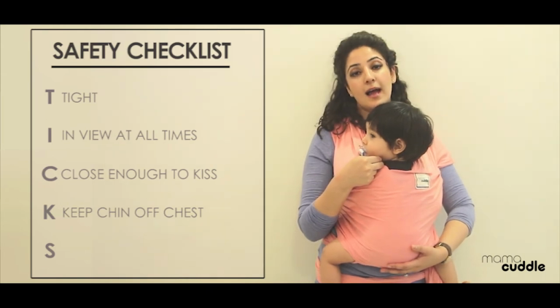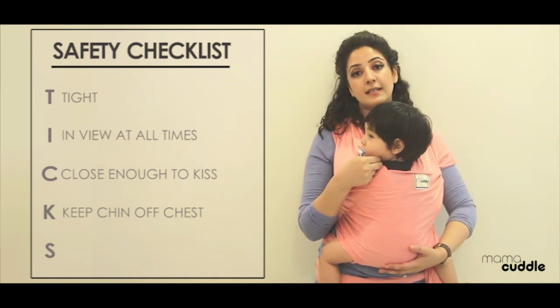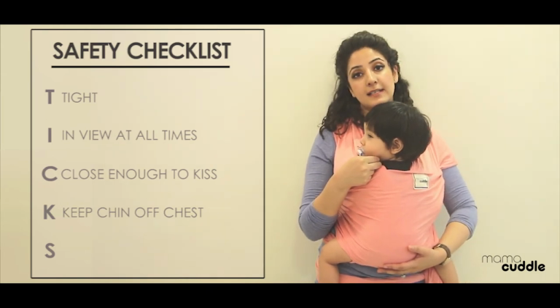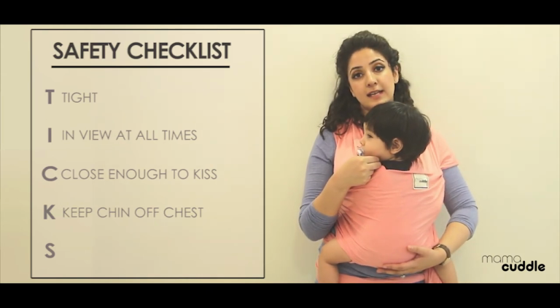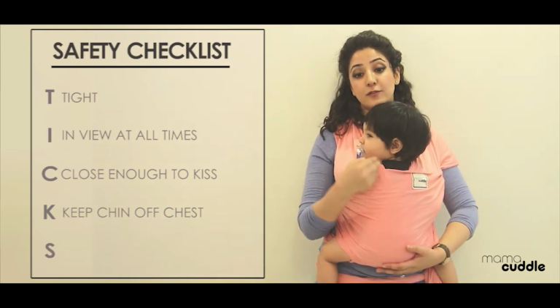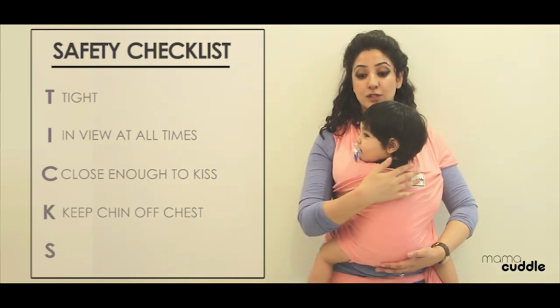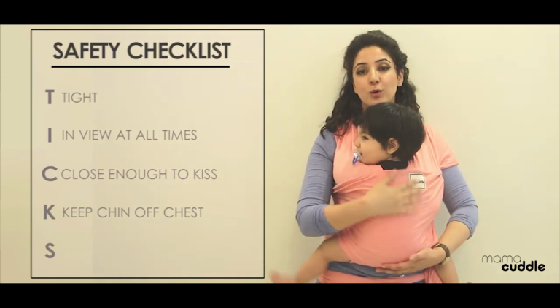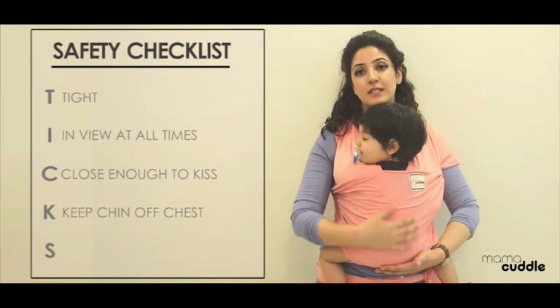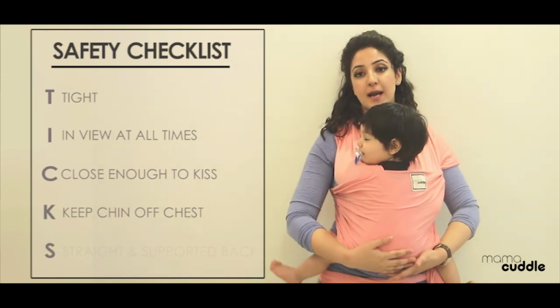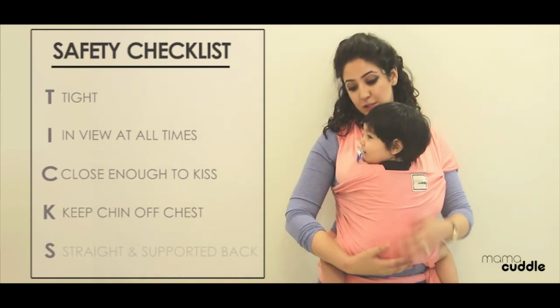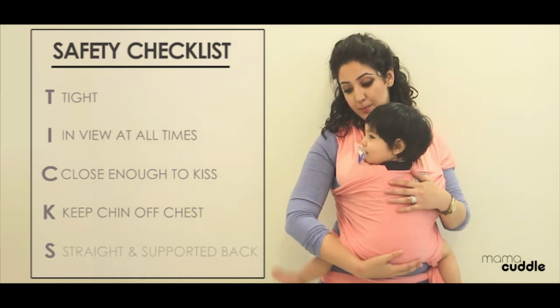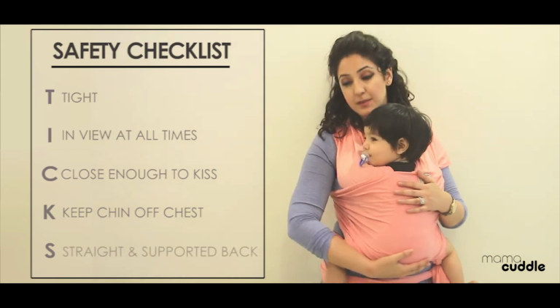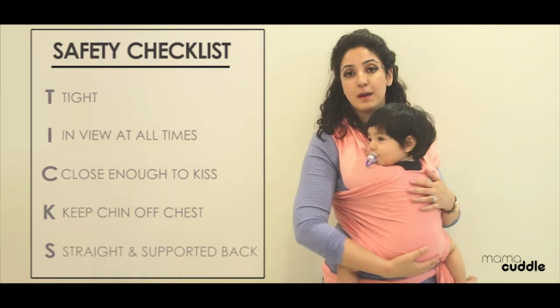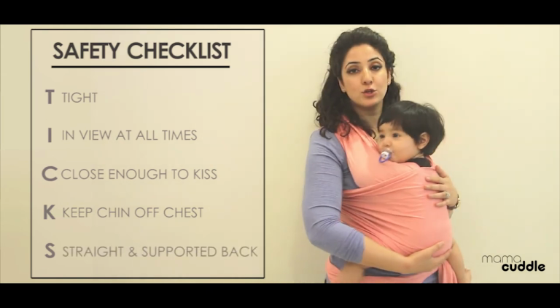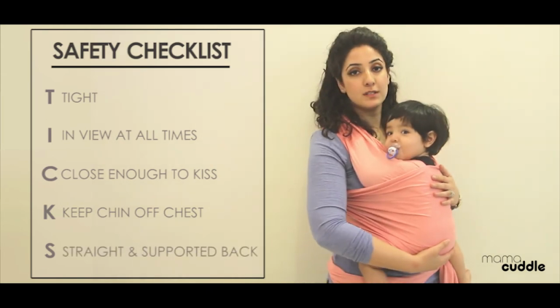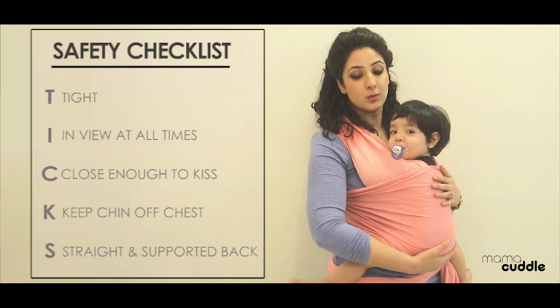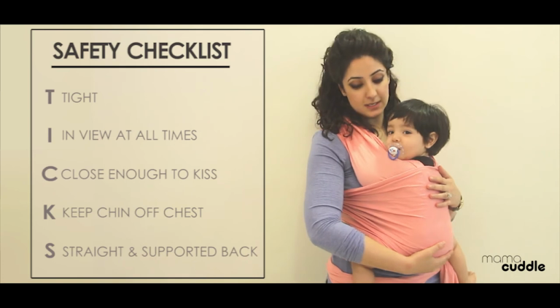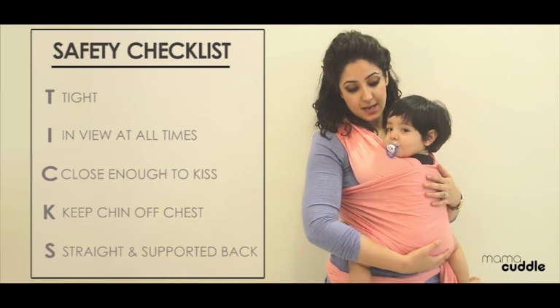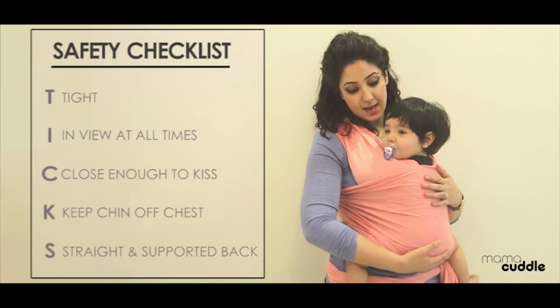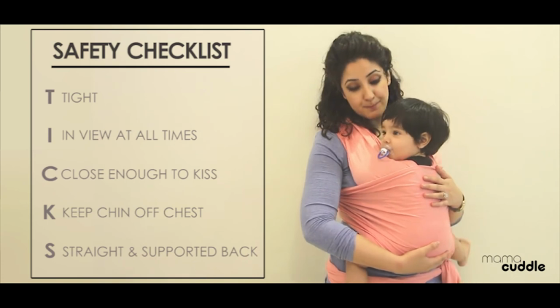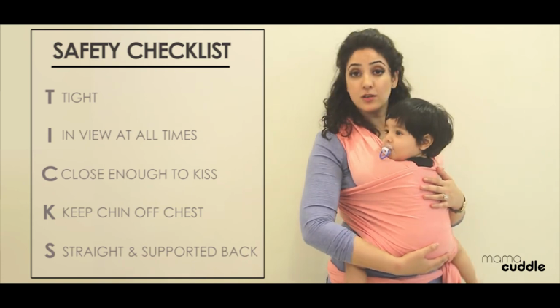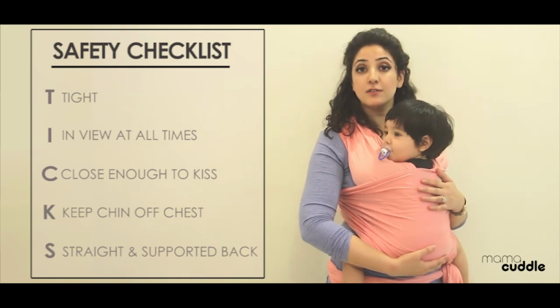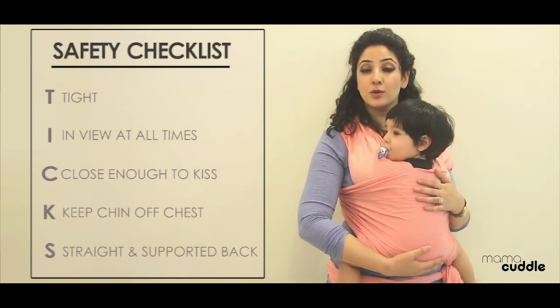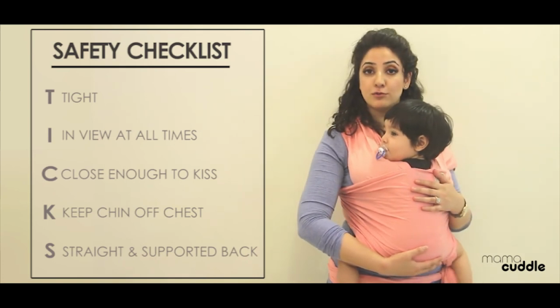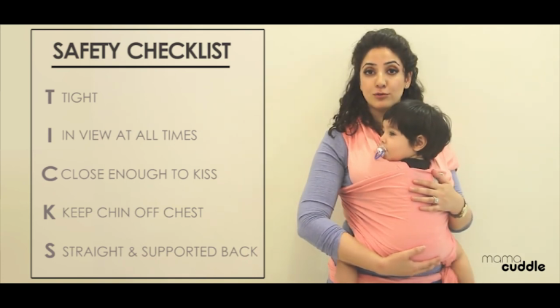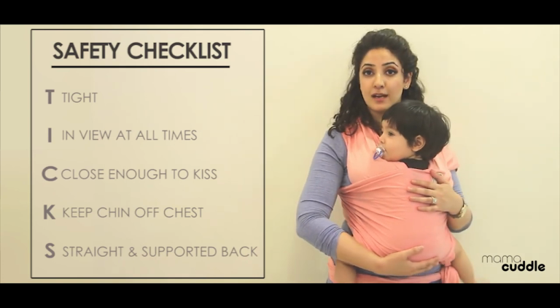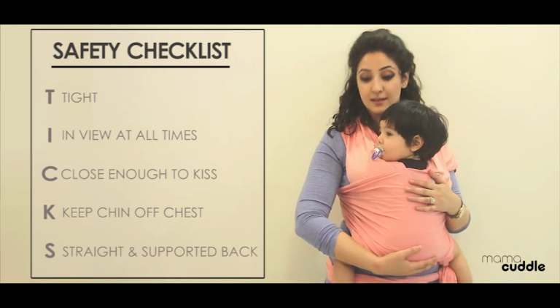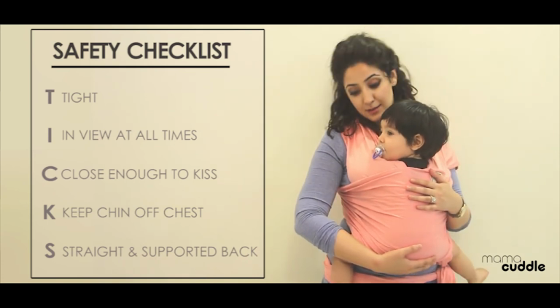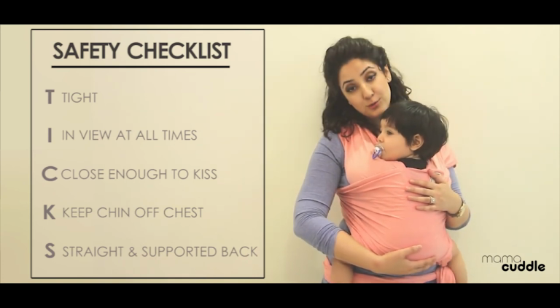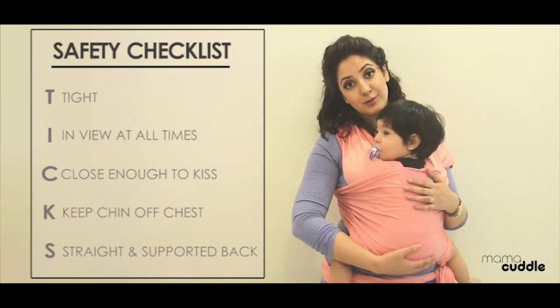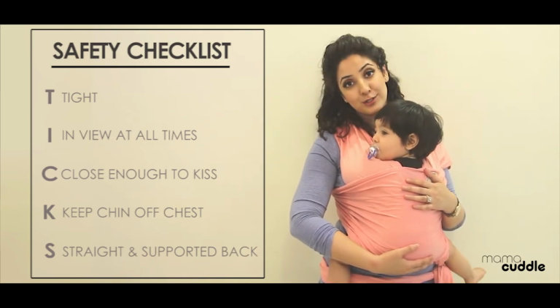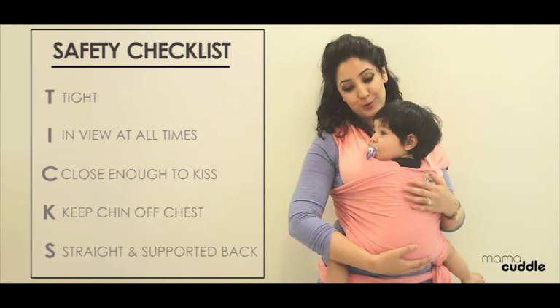And S stands for supported back, so your baby's back should be supported. As long as you follow these rules, I think you are good to go.